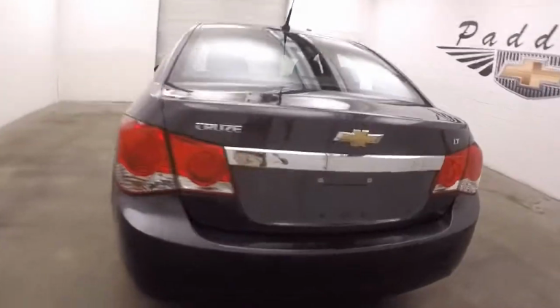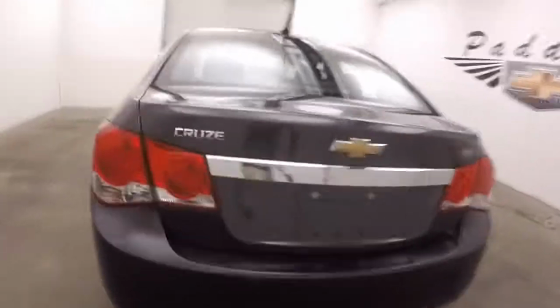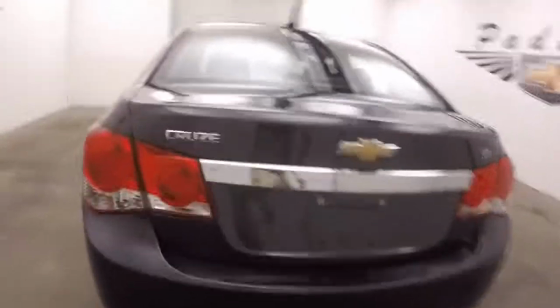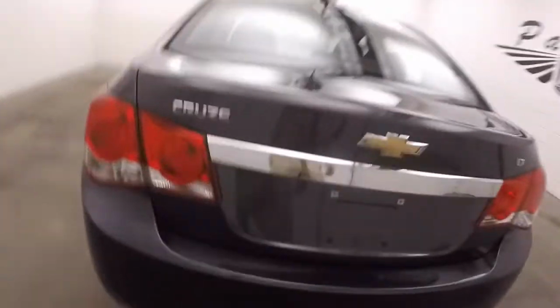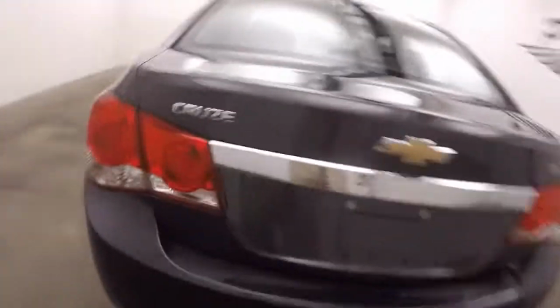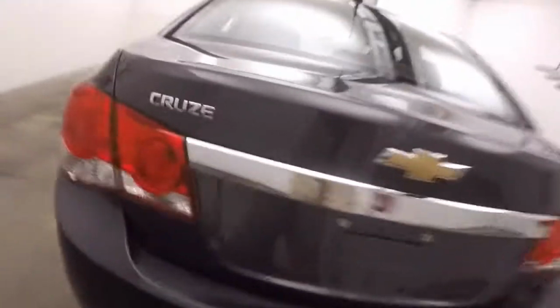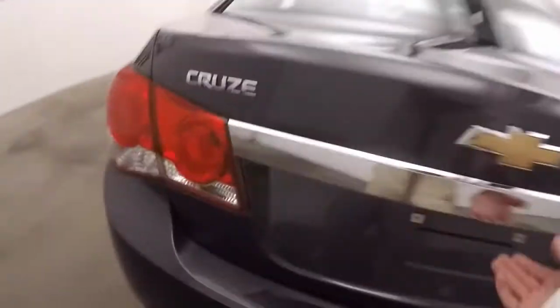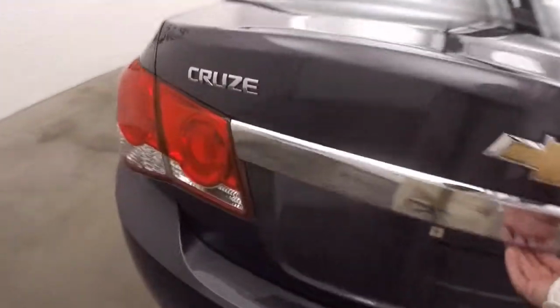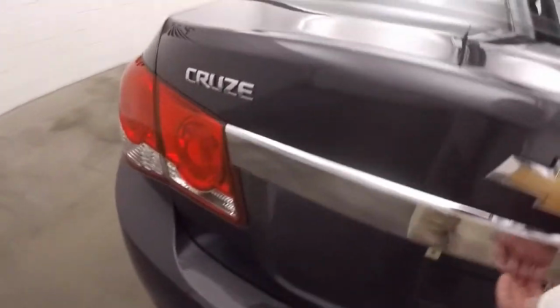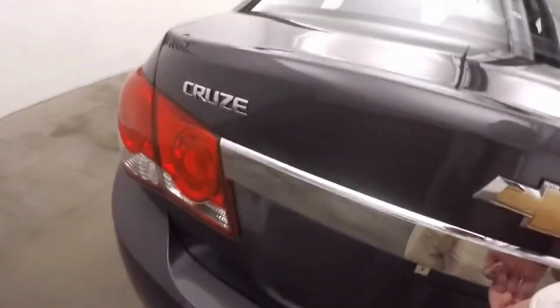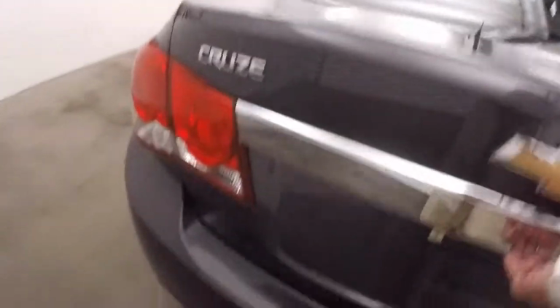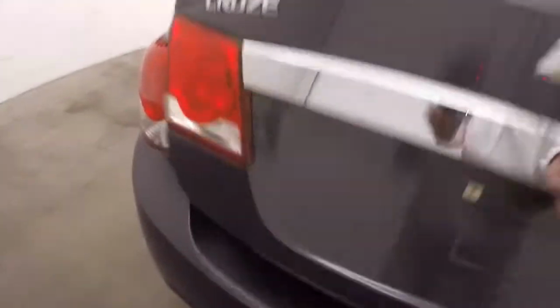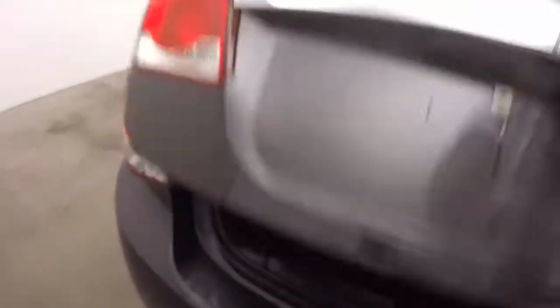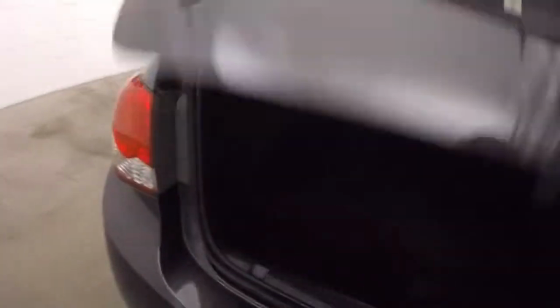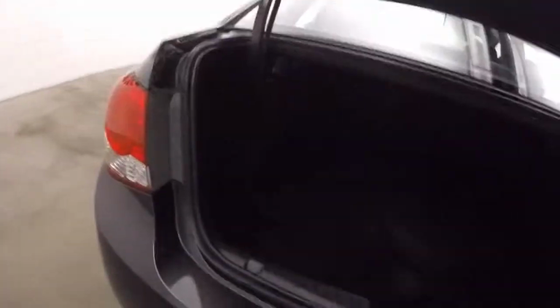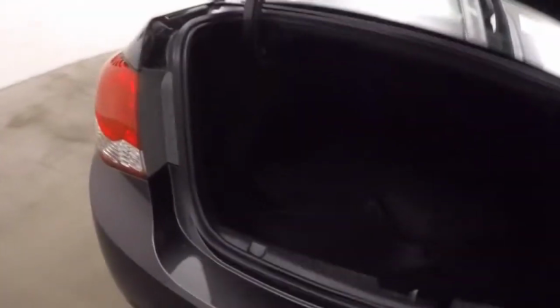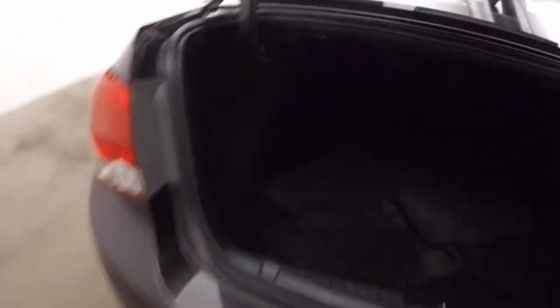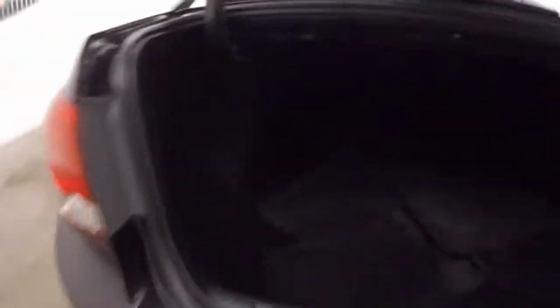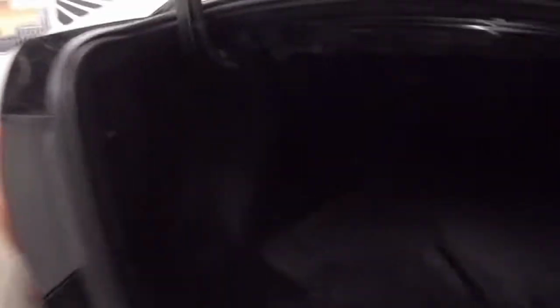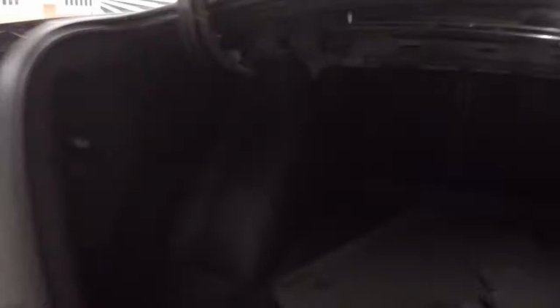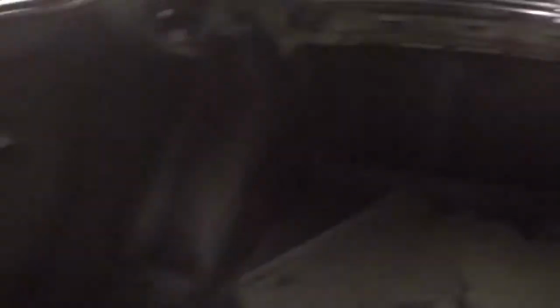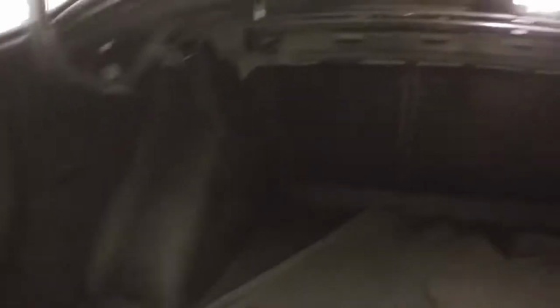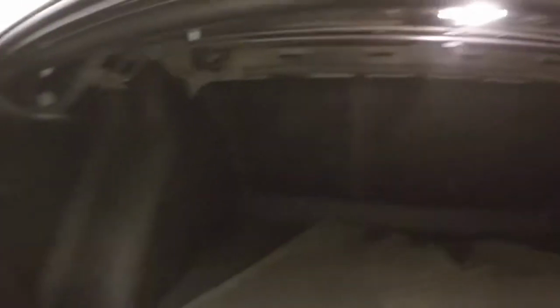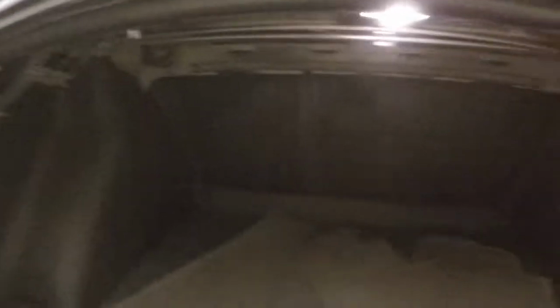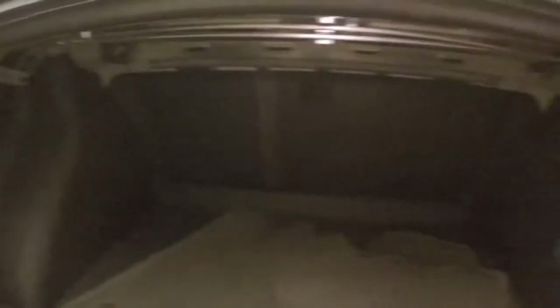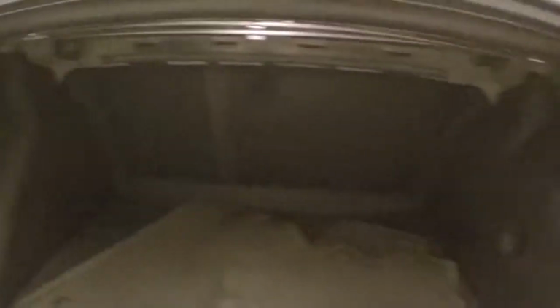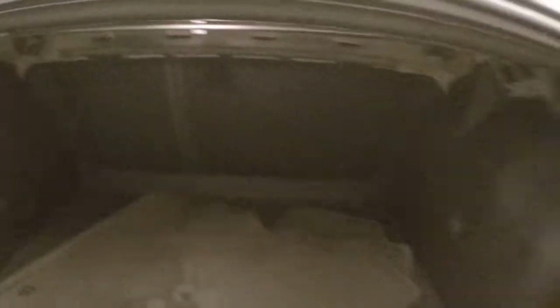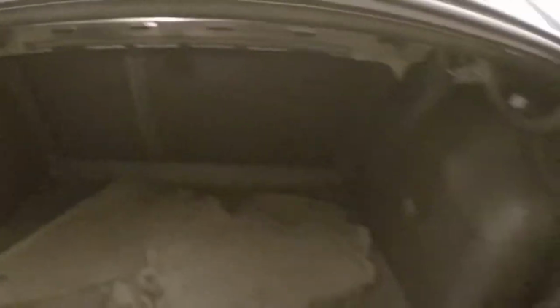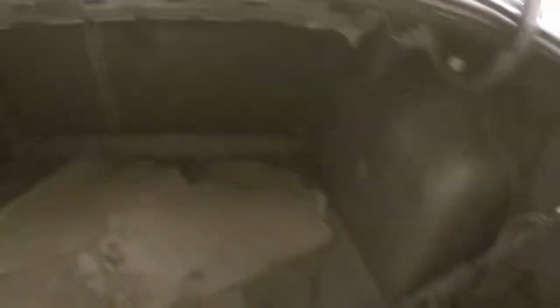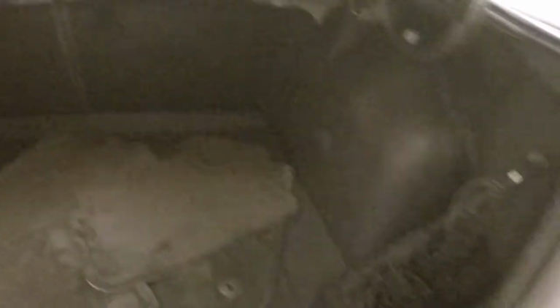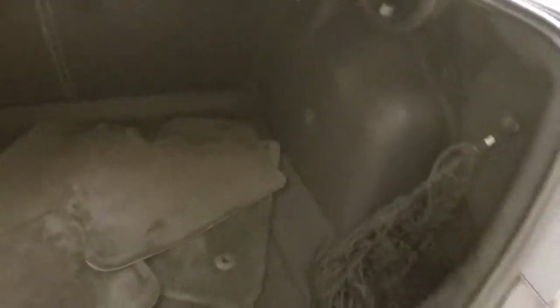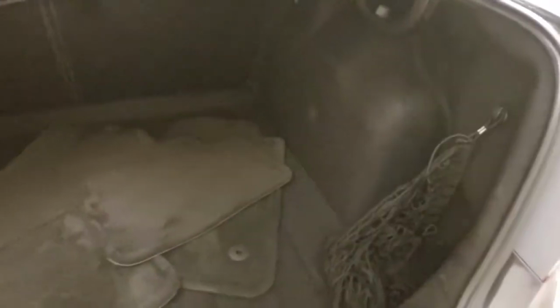Walk around — nice large trunk, plenty of space.